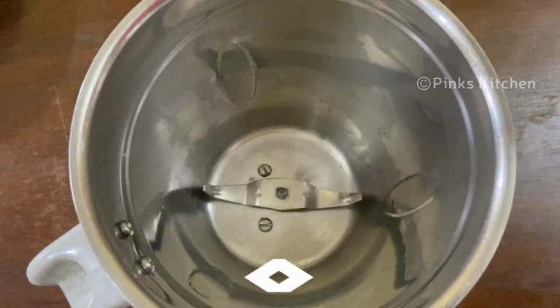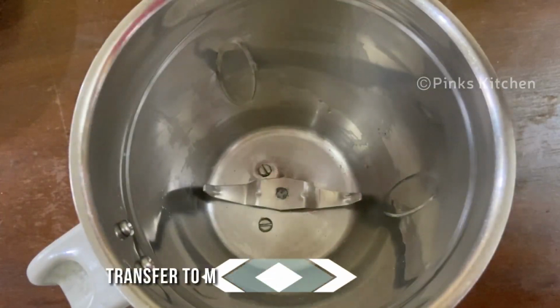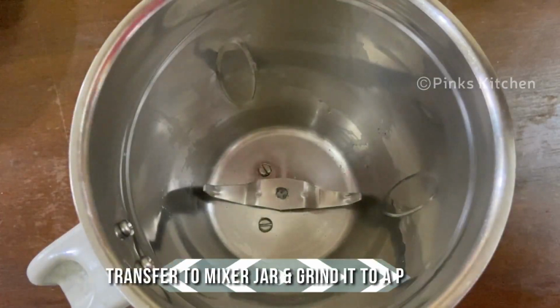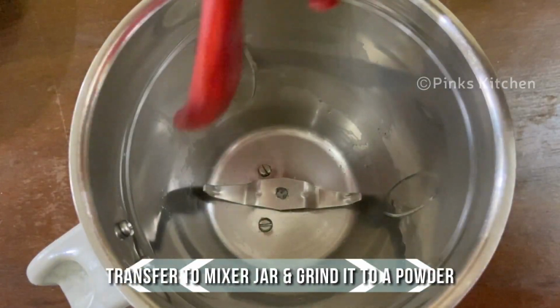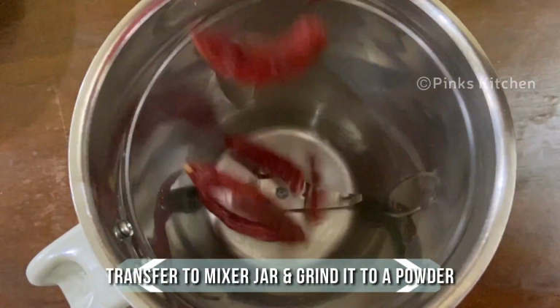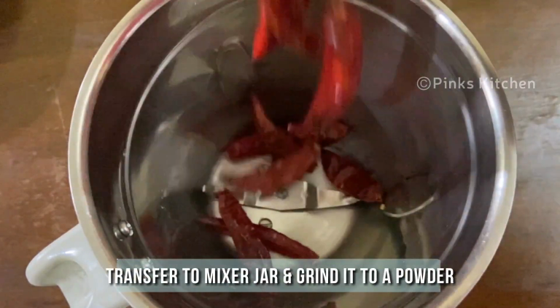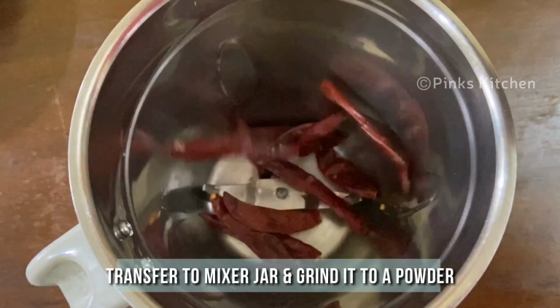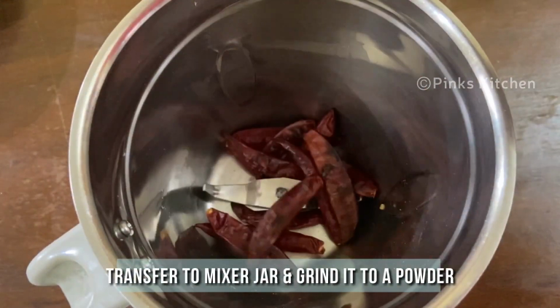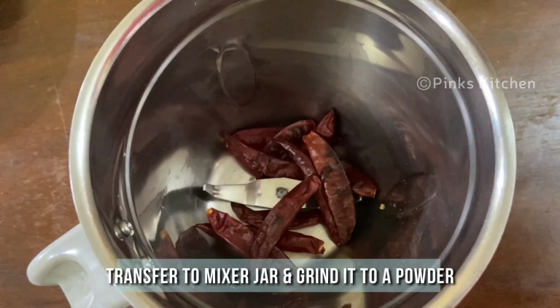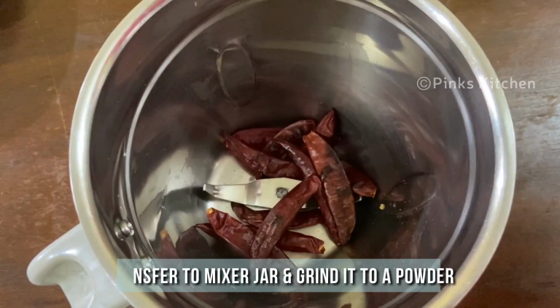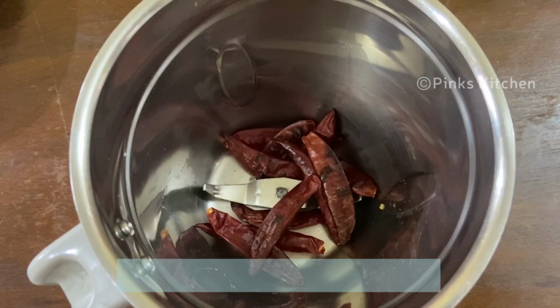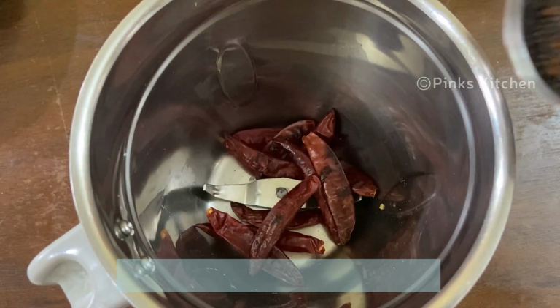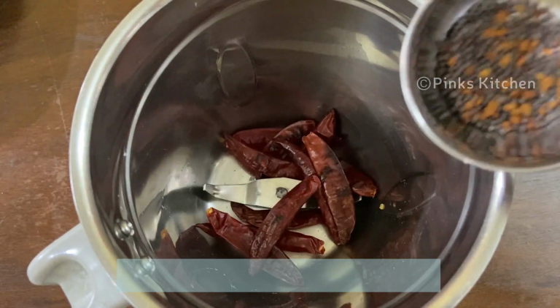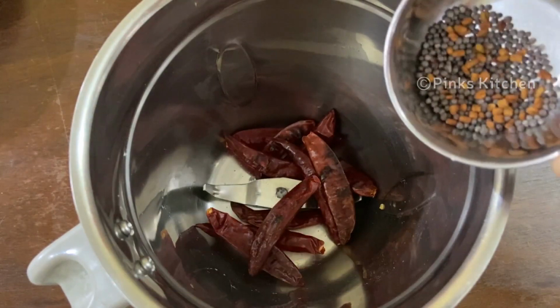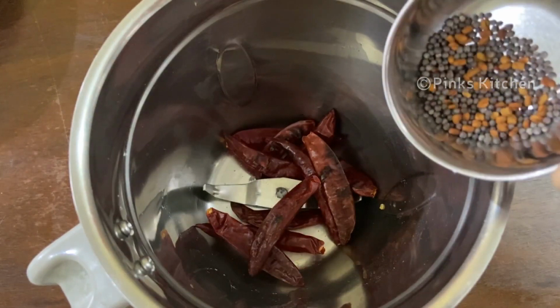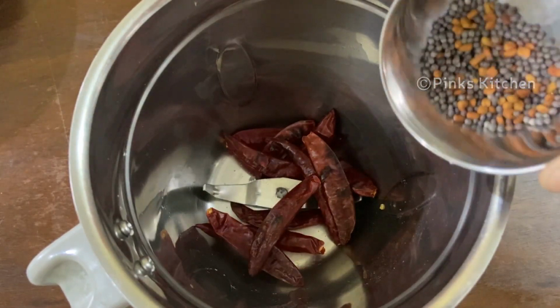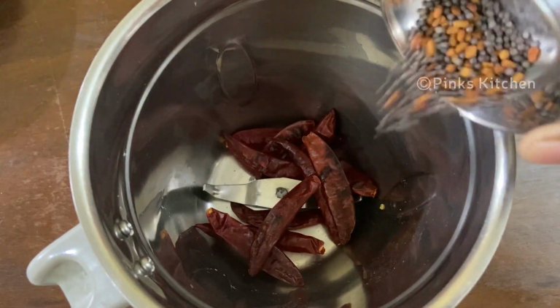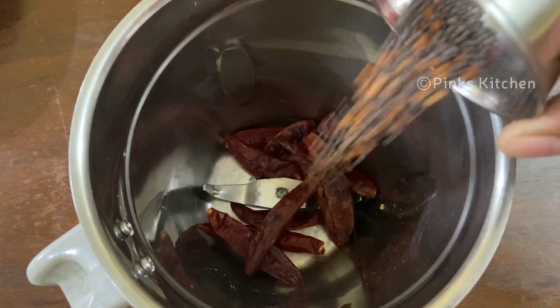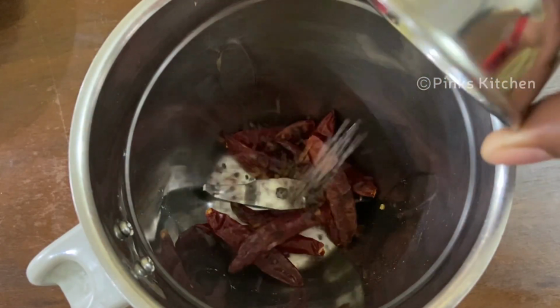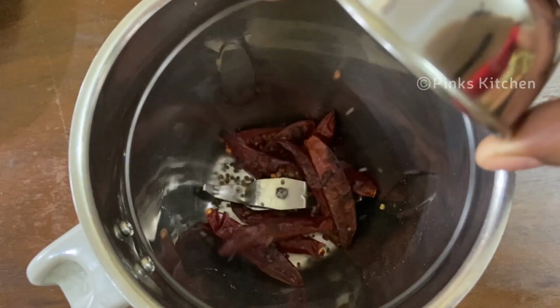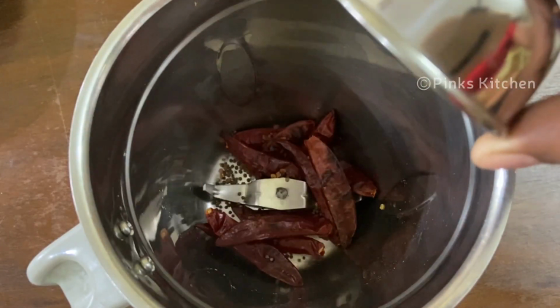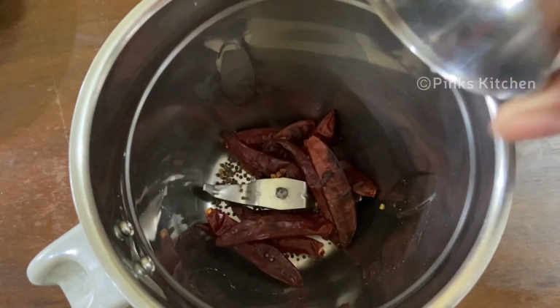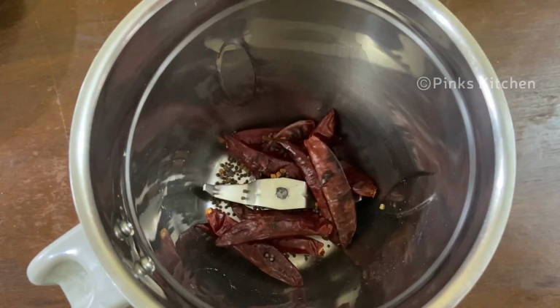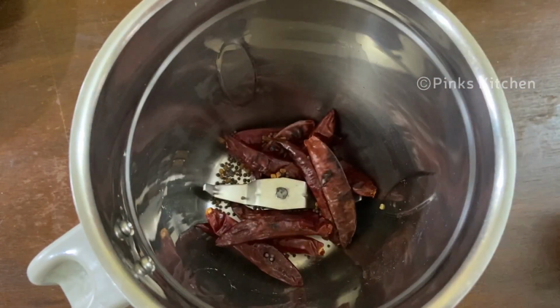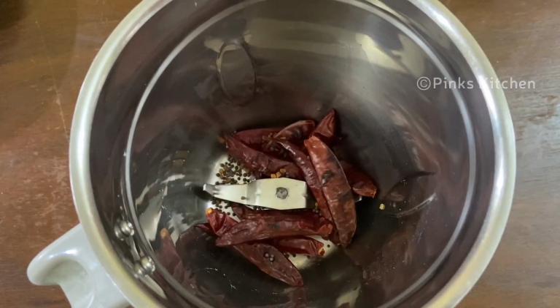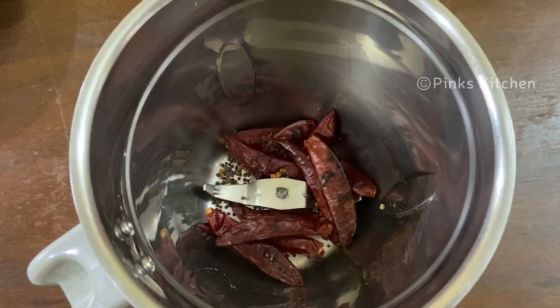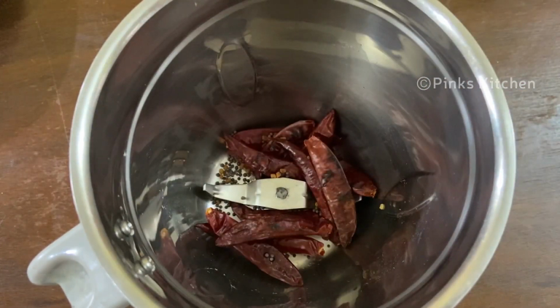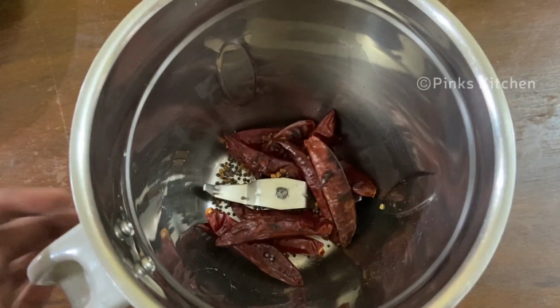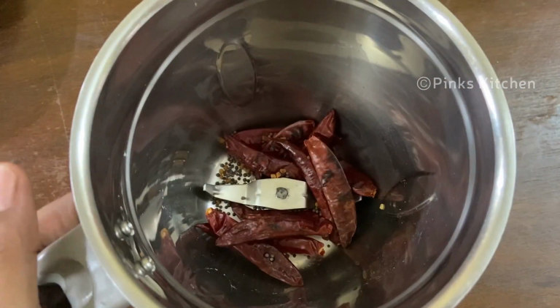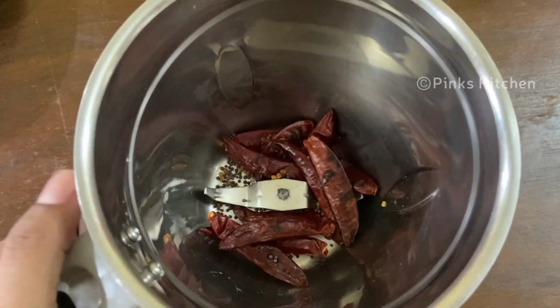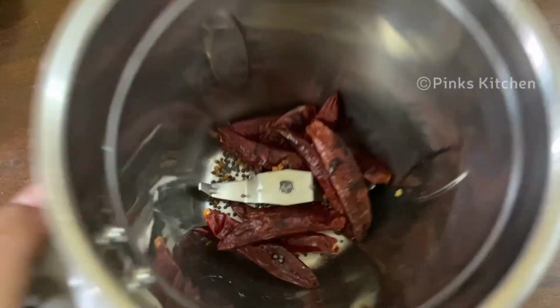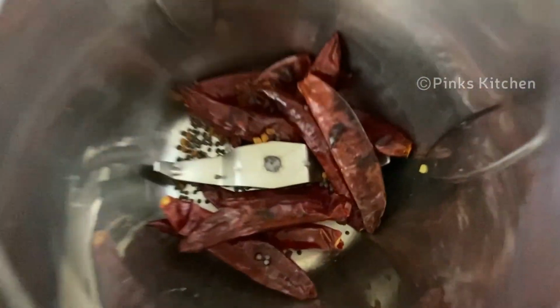After 10 minutes the ingredients are well cooled and ready, so transfer them to a mixer jar and grind to a coarse paste.